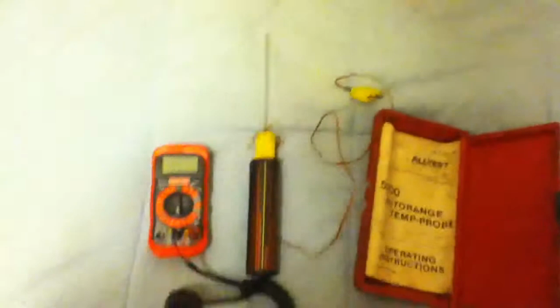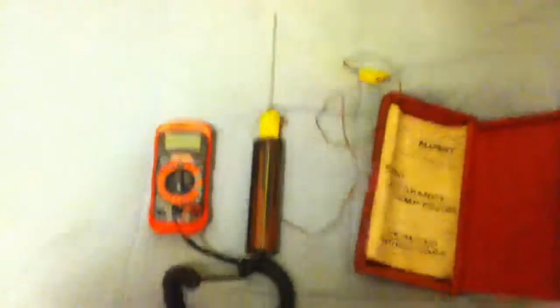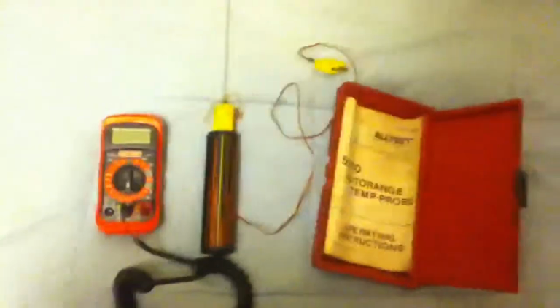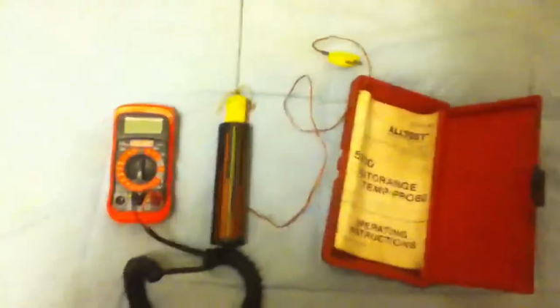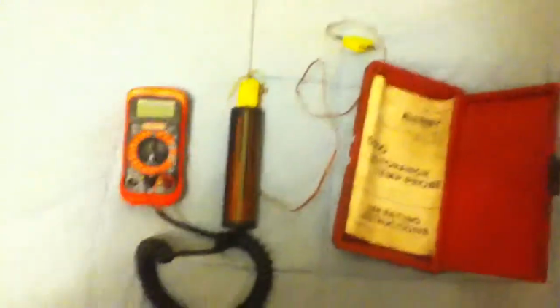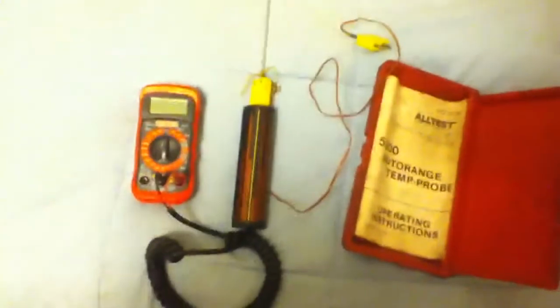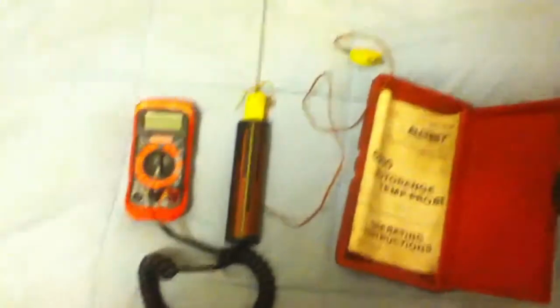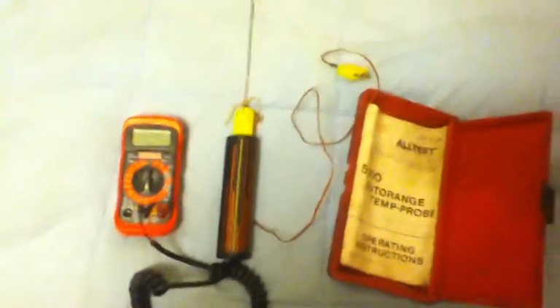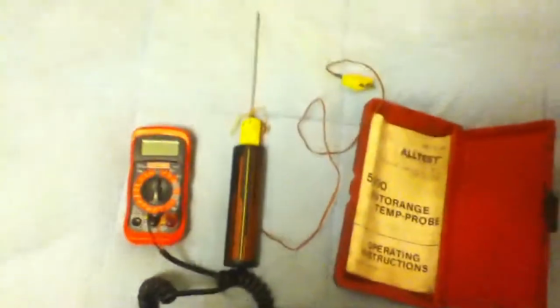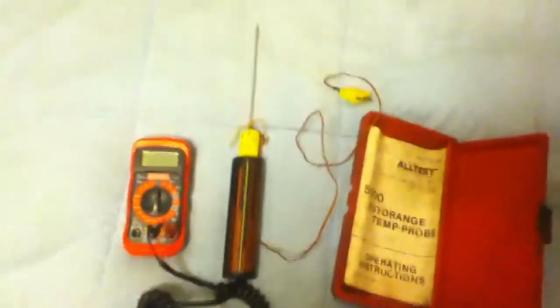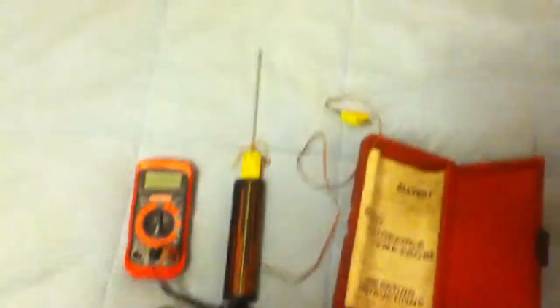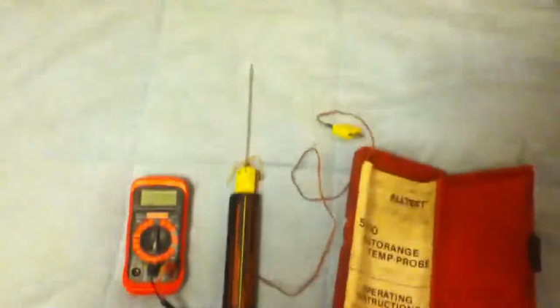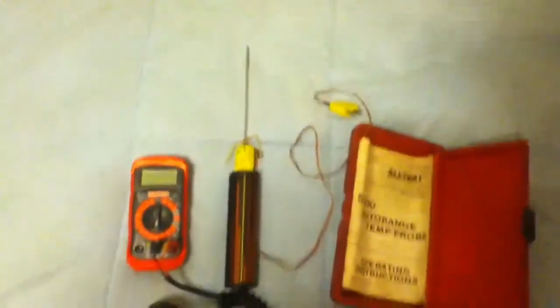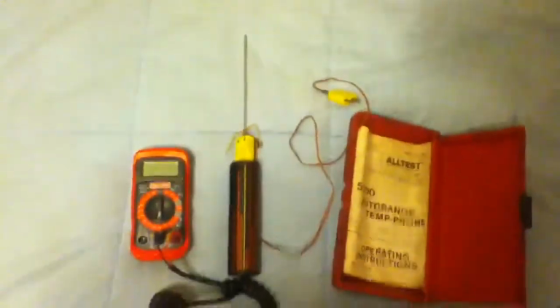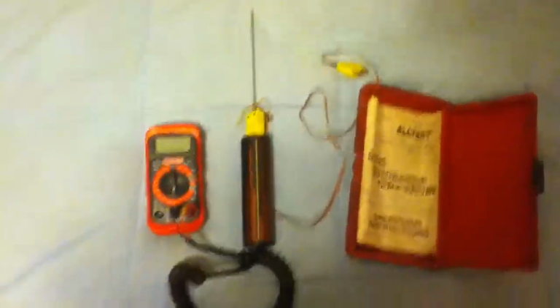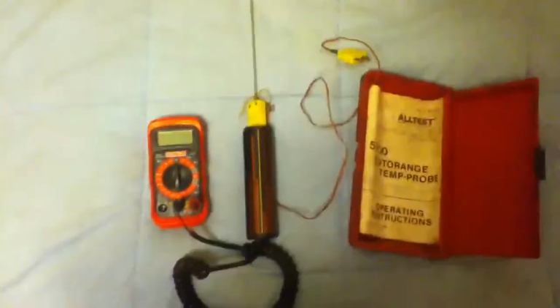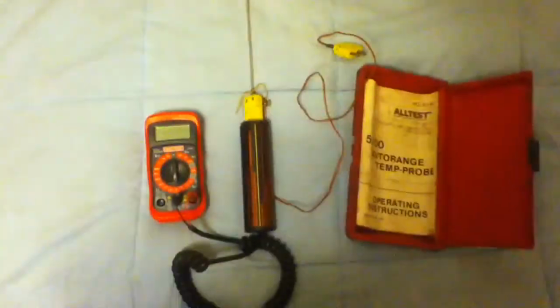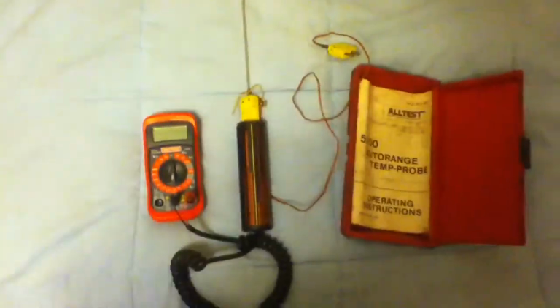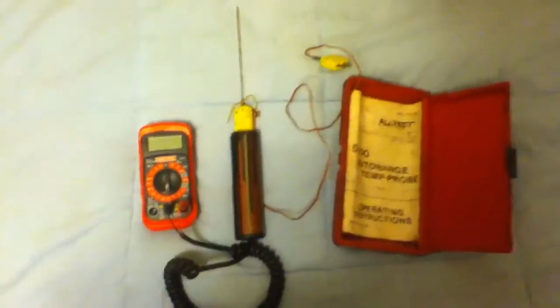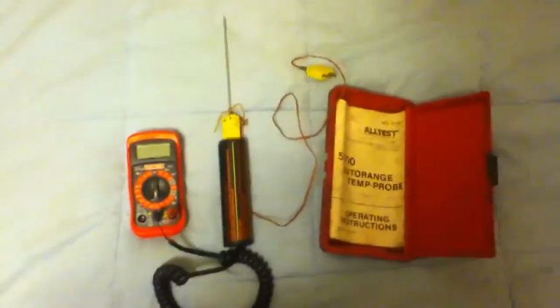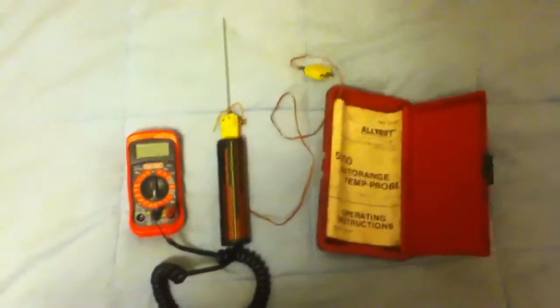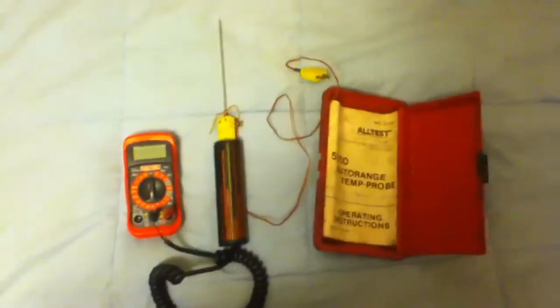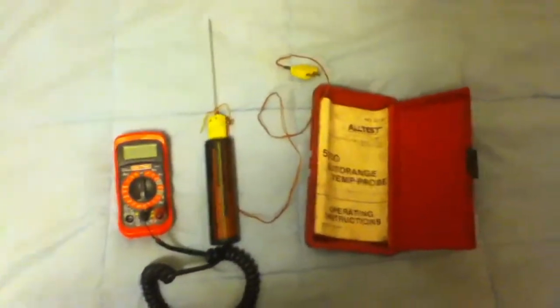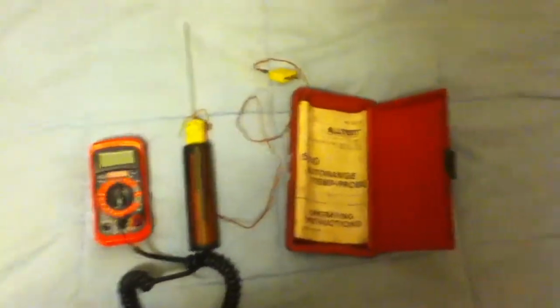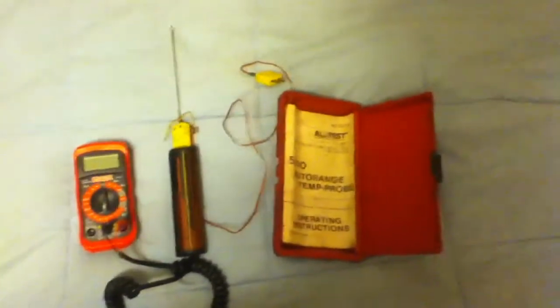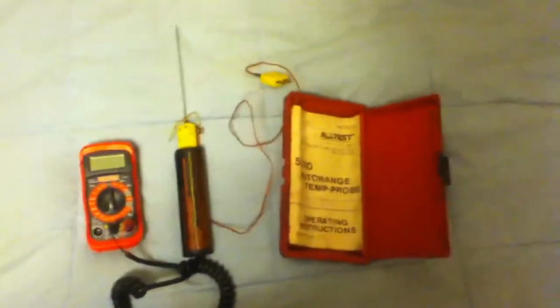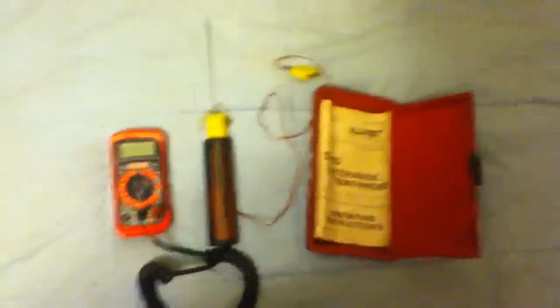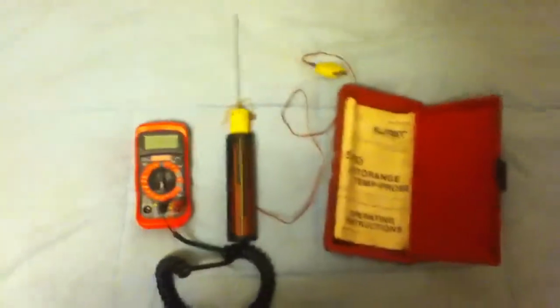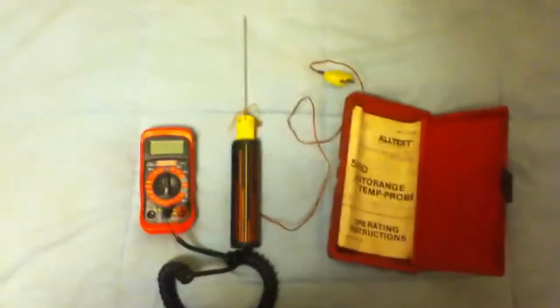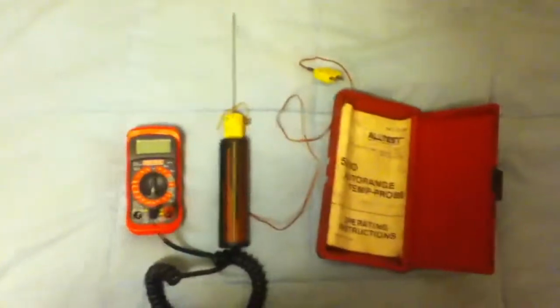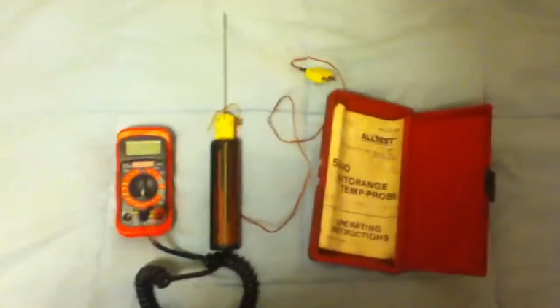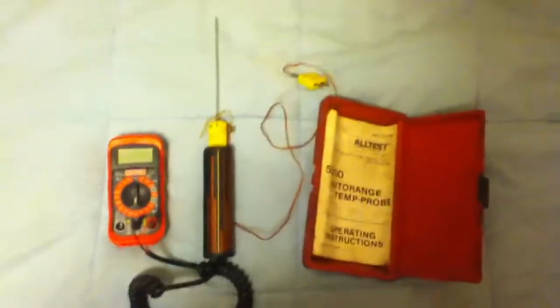This is the Altest 5200 auto range temp probe — just wanted to show you guys.